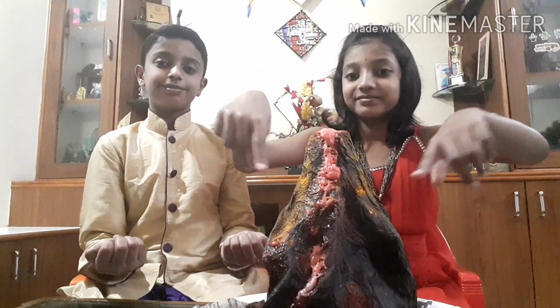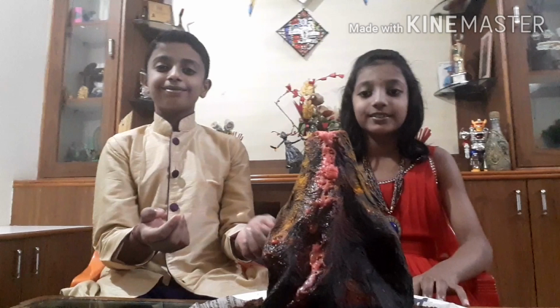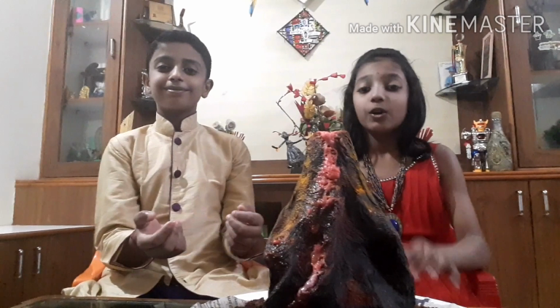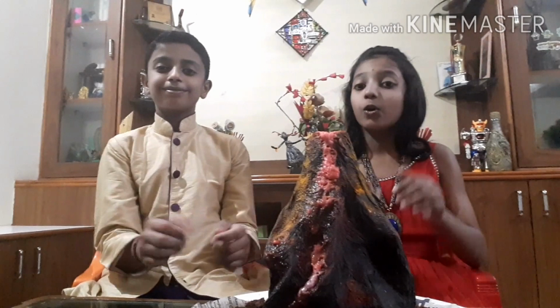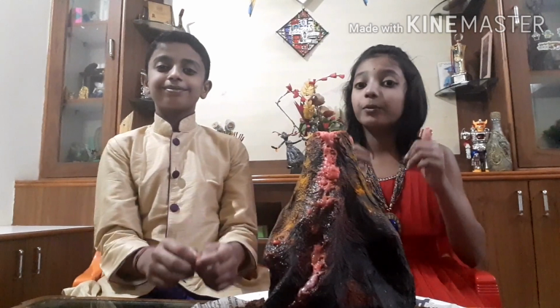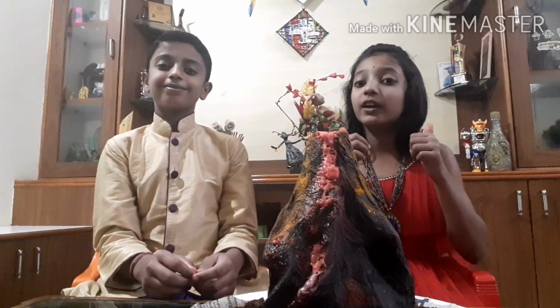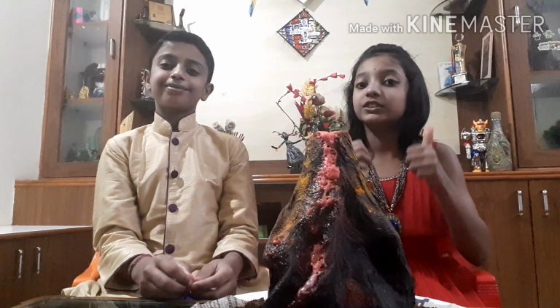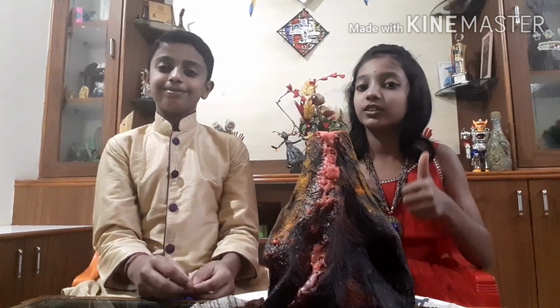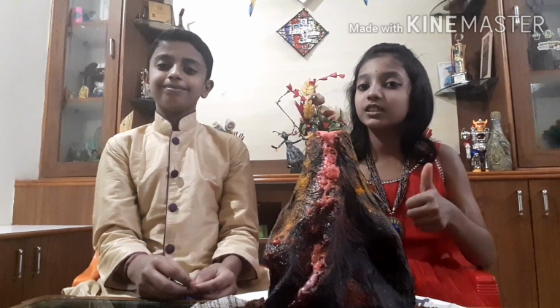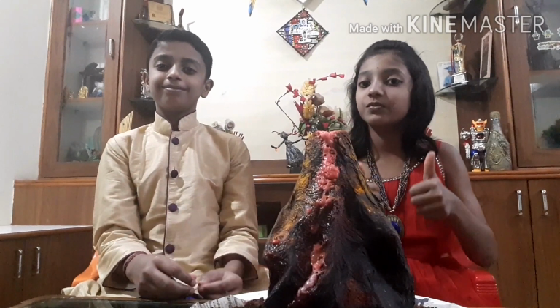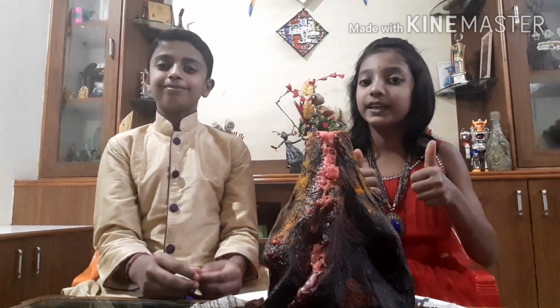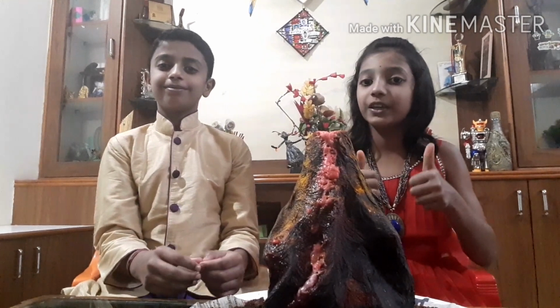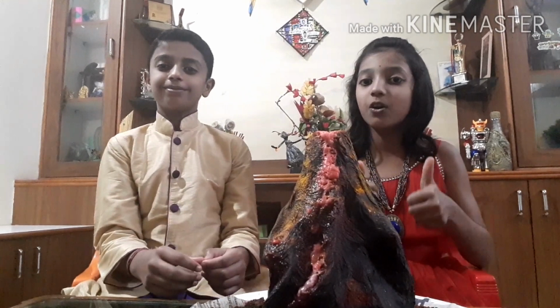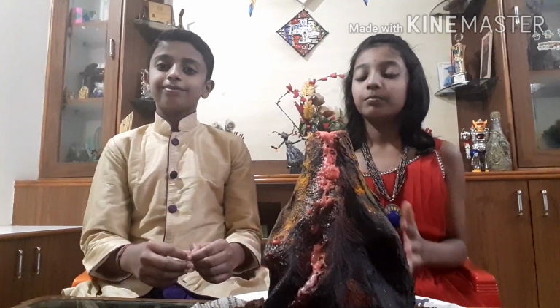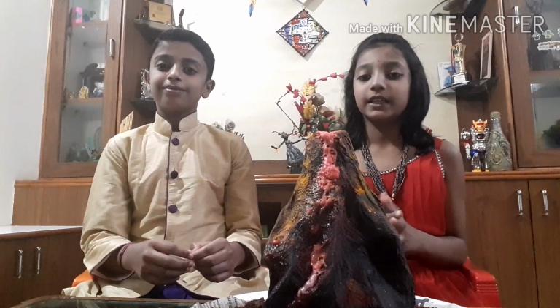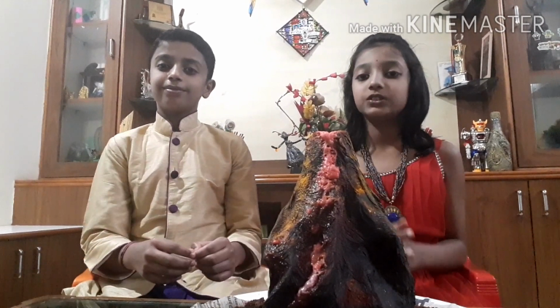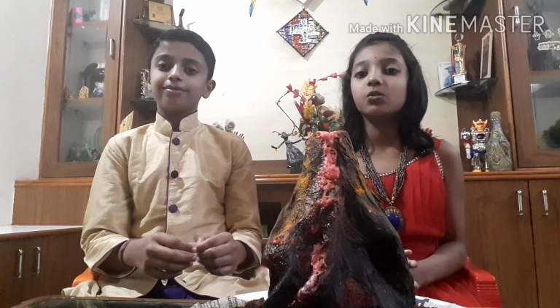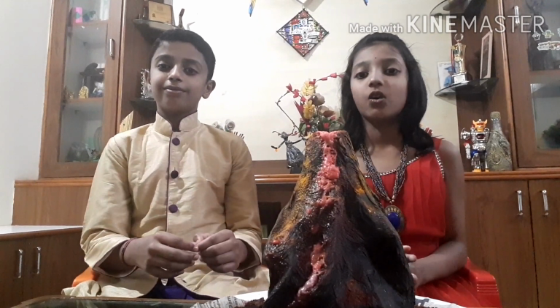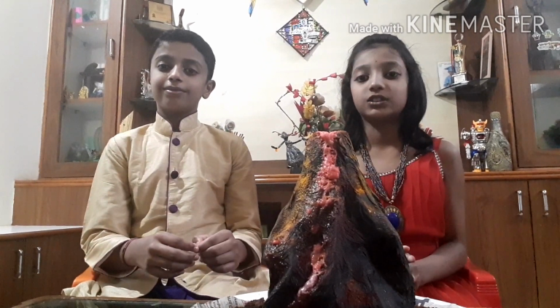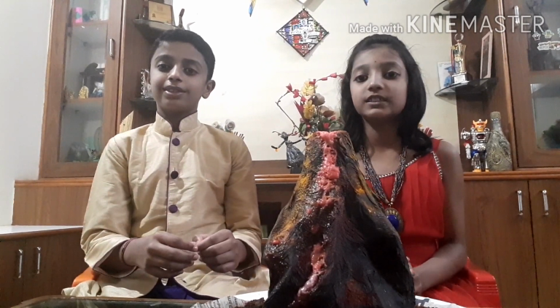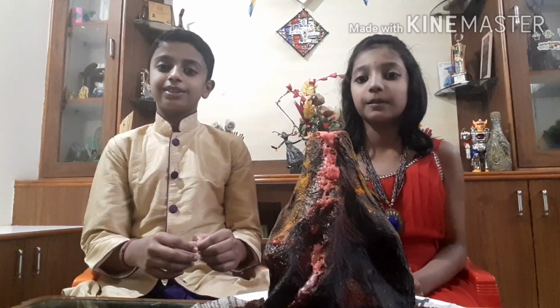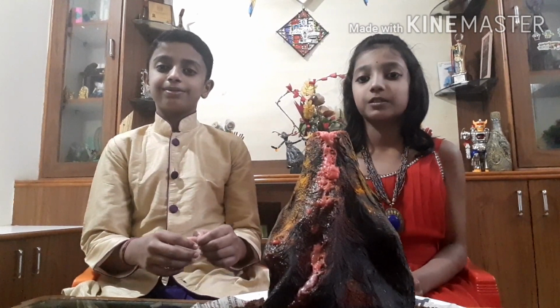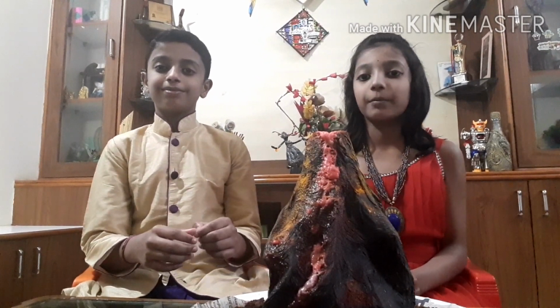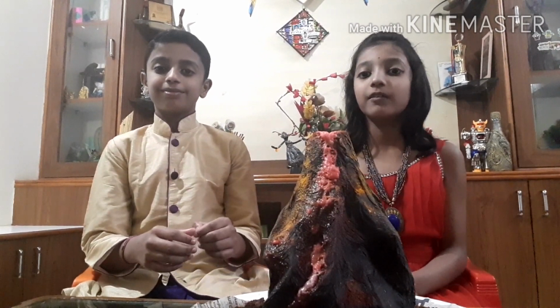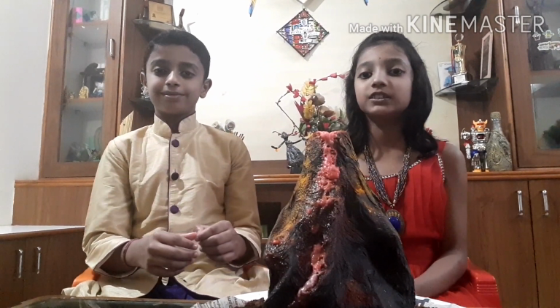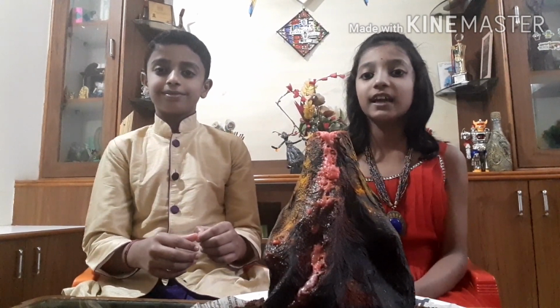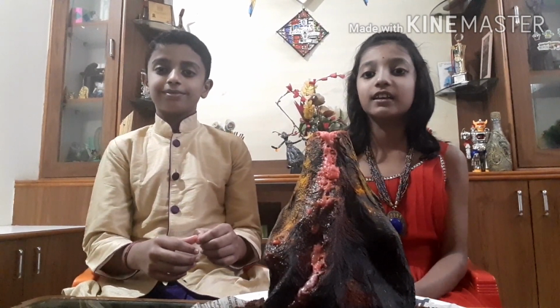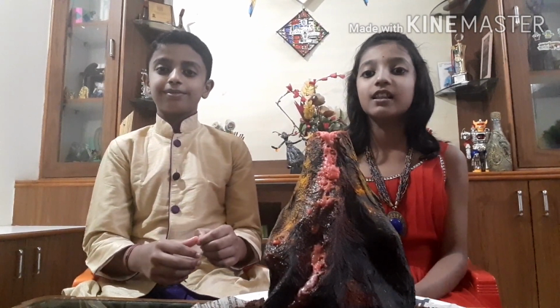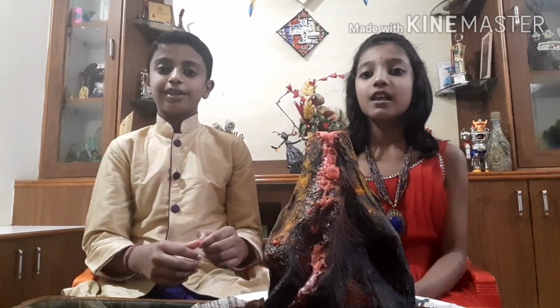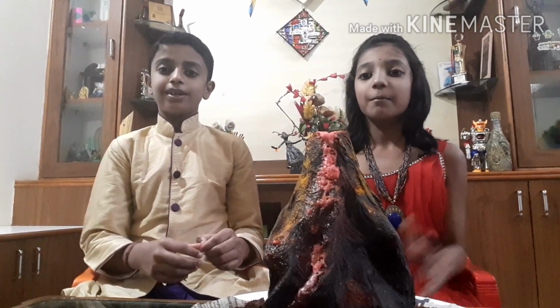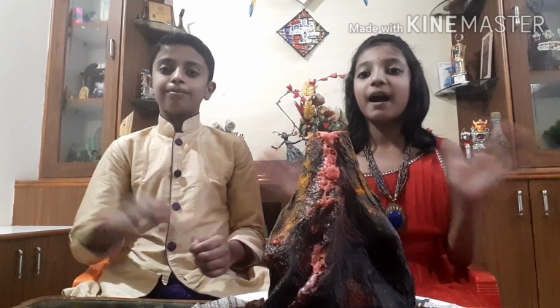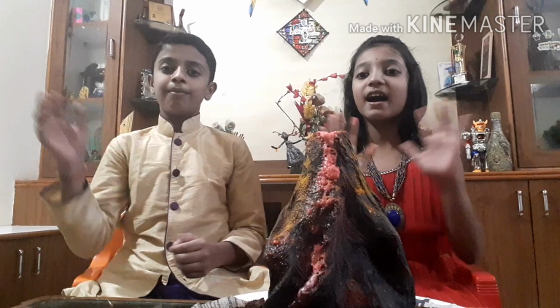Hope you enjoyed this video. Please do watch and subscribe to our channel. Bye!